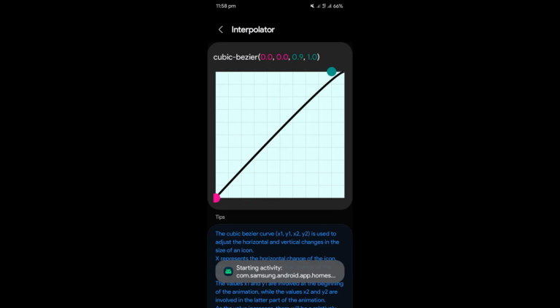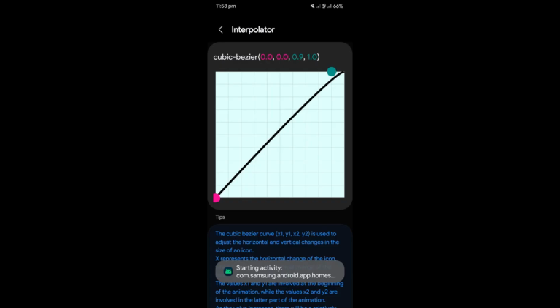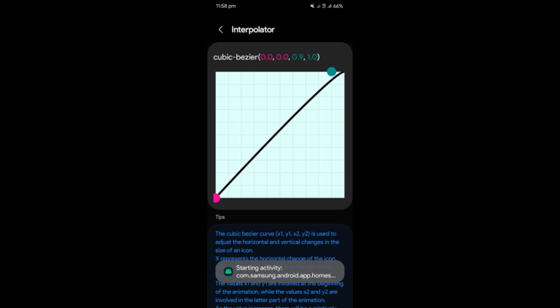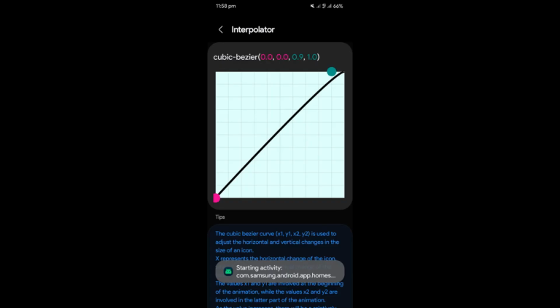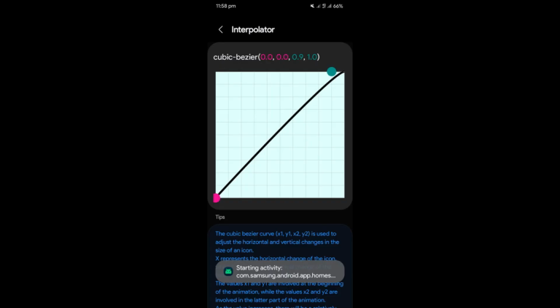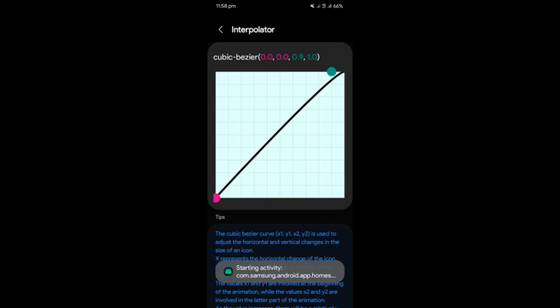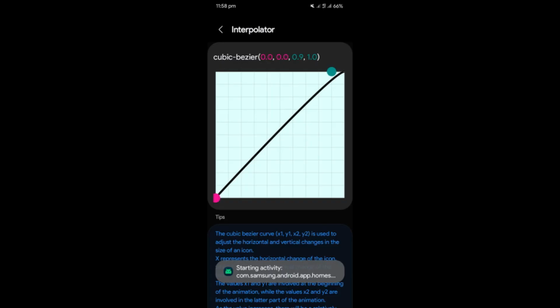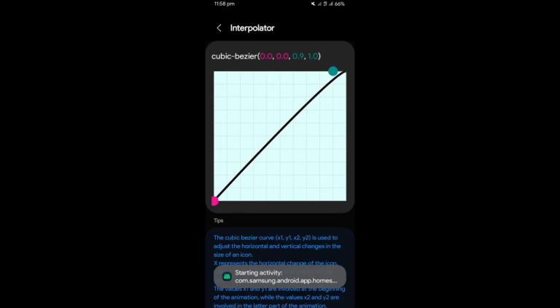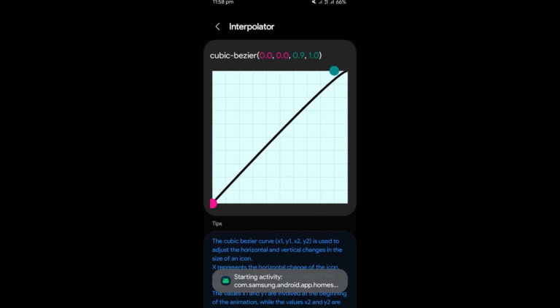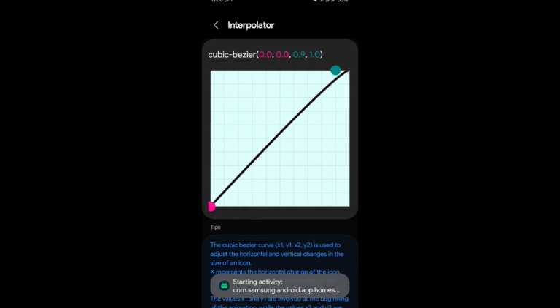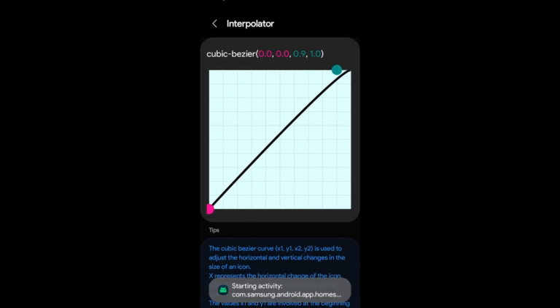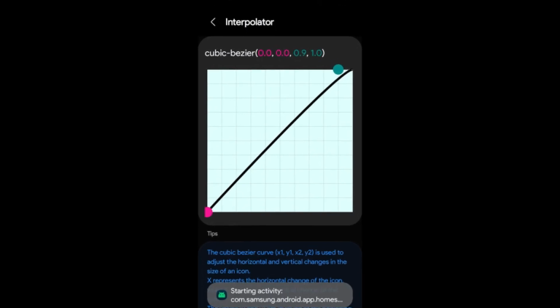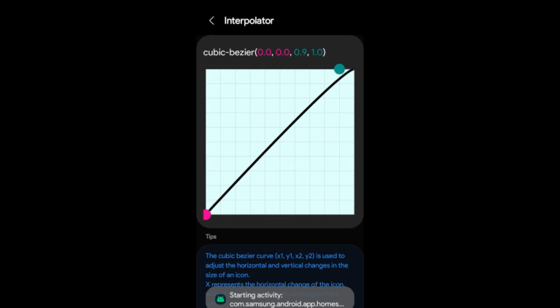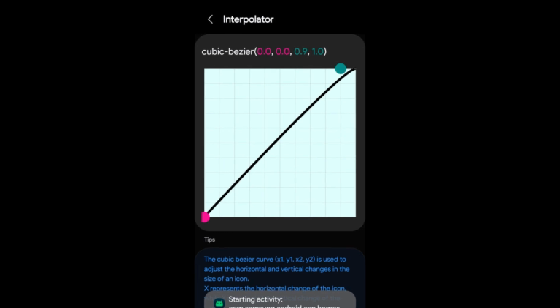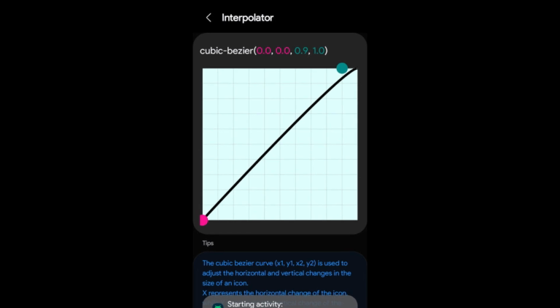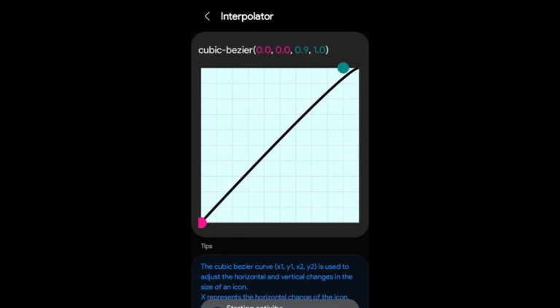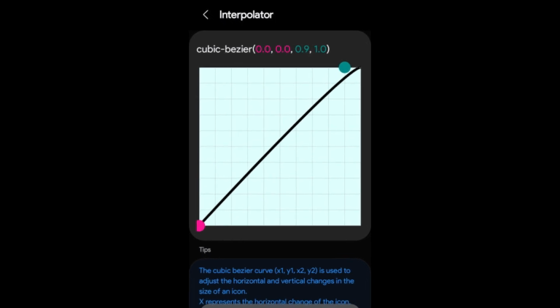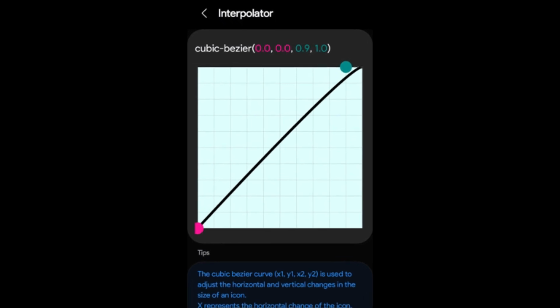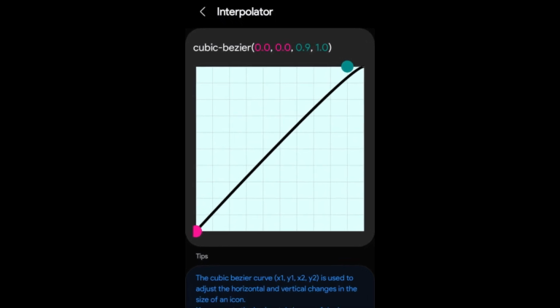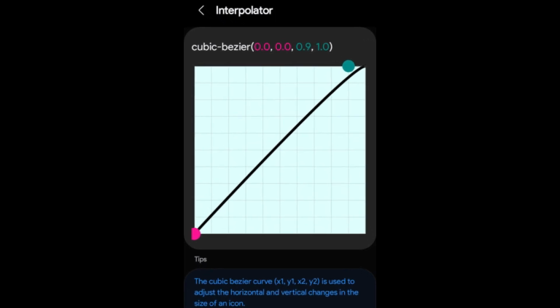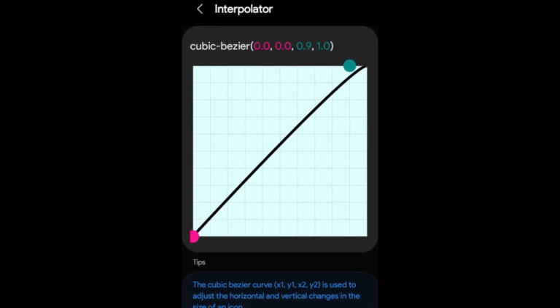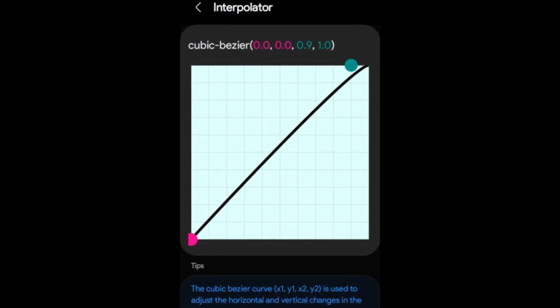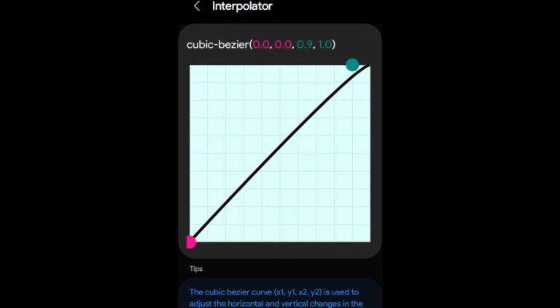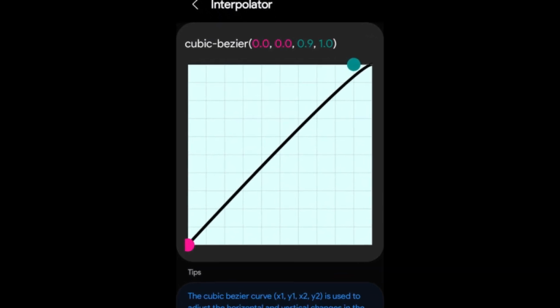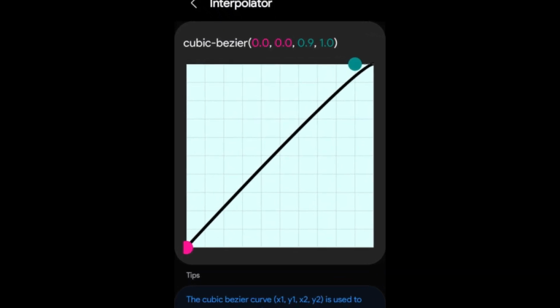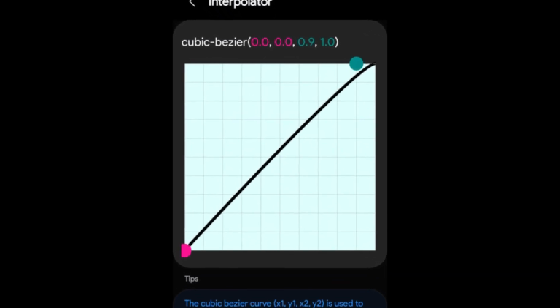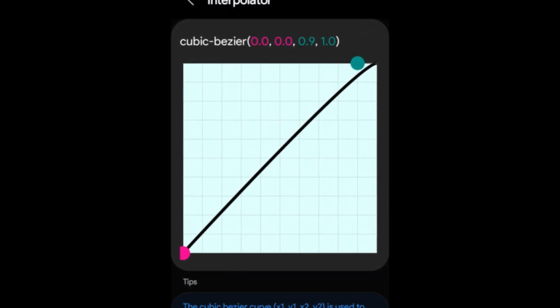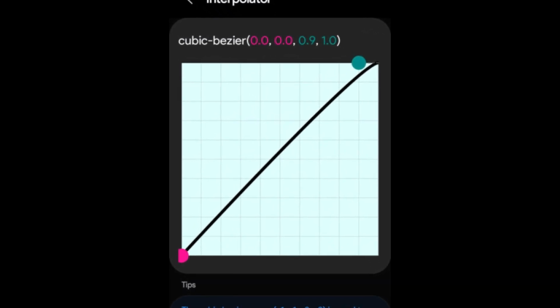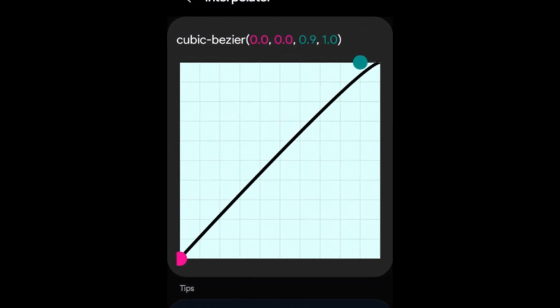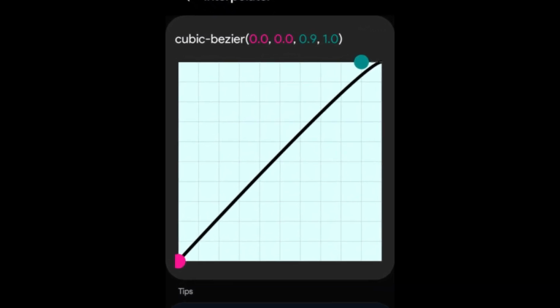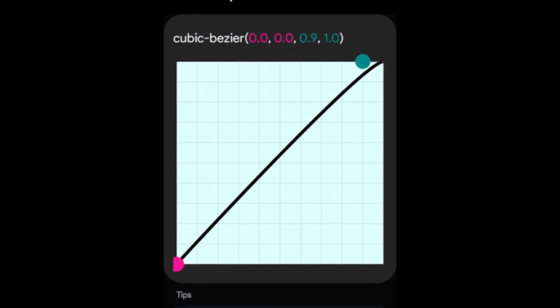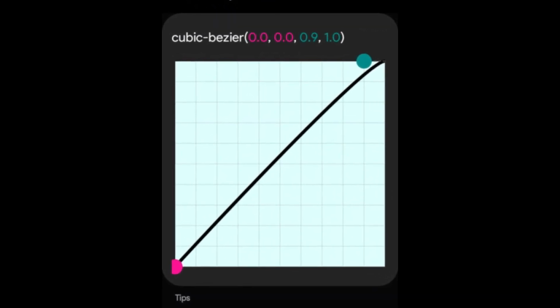Additionally, the advanced tuning feature includes options for adjusting the scale, duration, and blur settings for both the home screen and wallpaper.